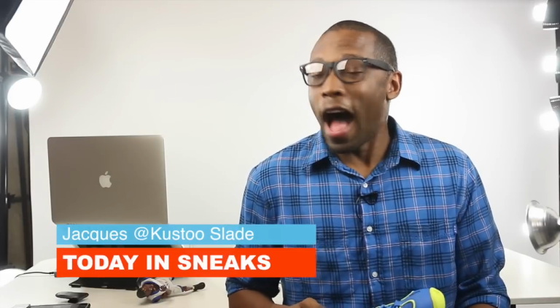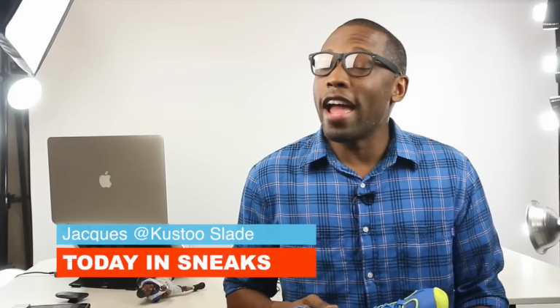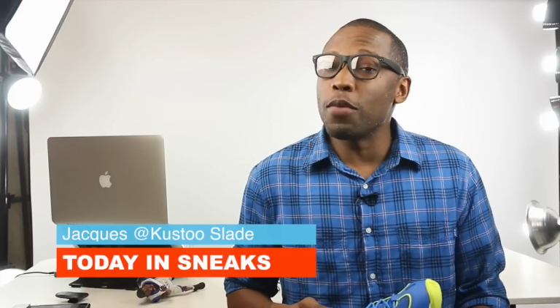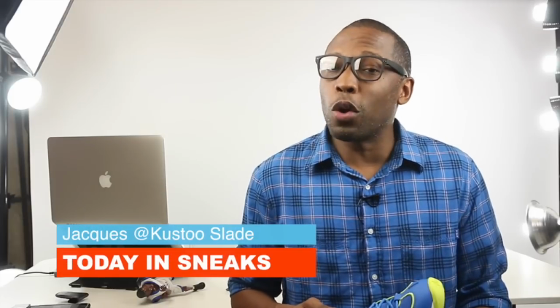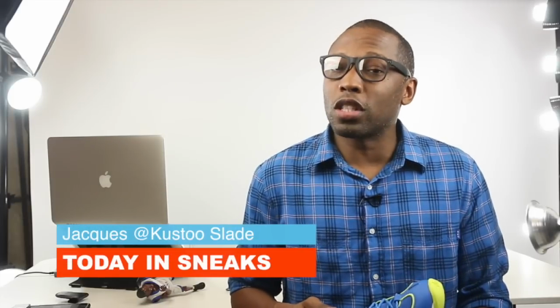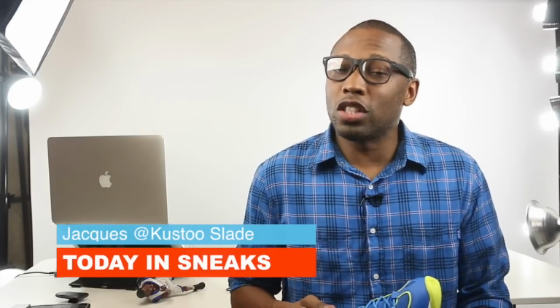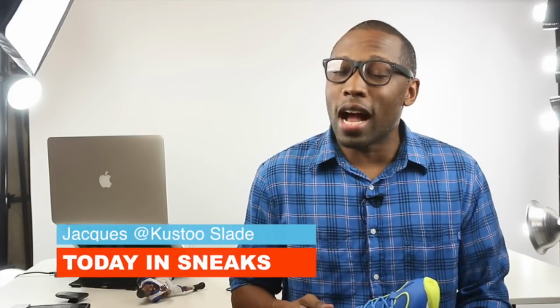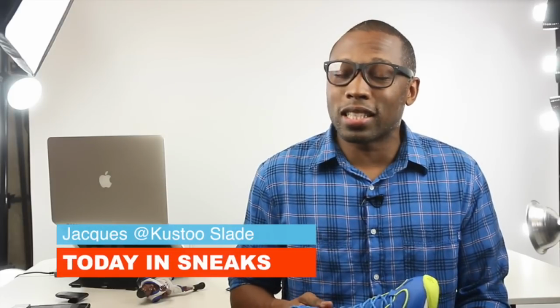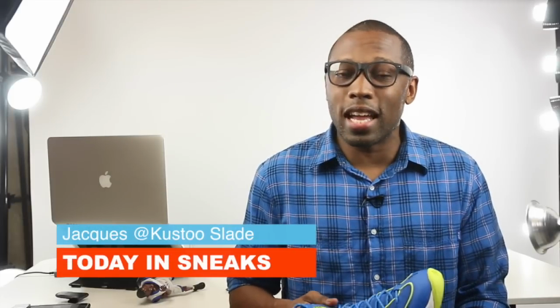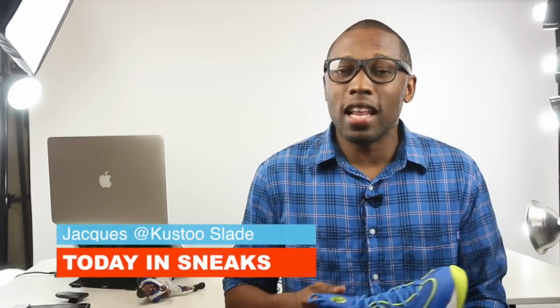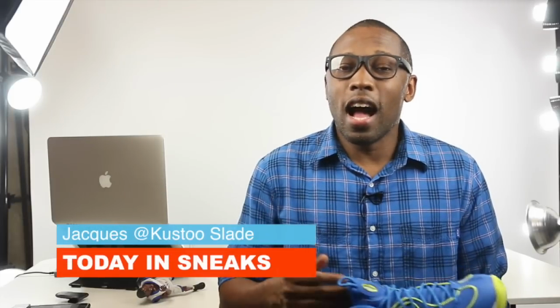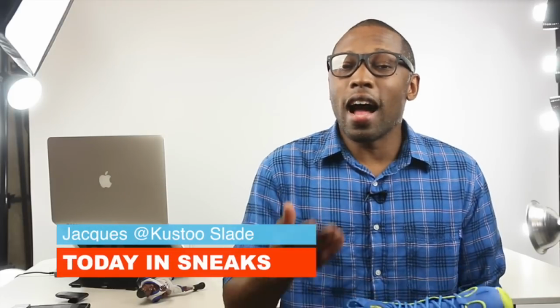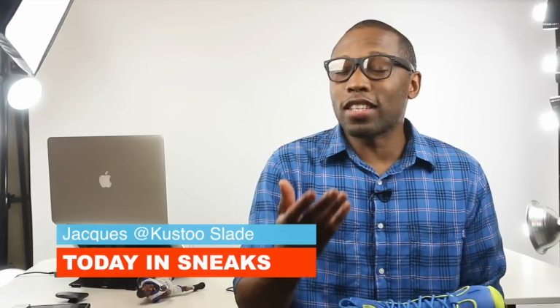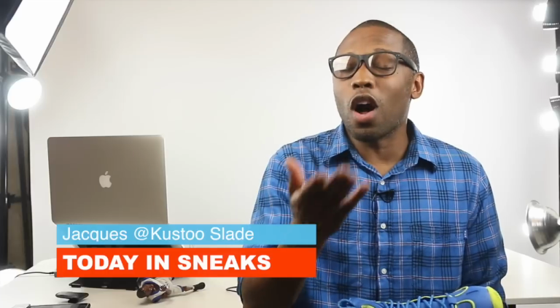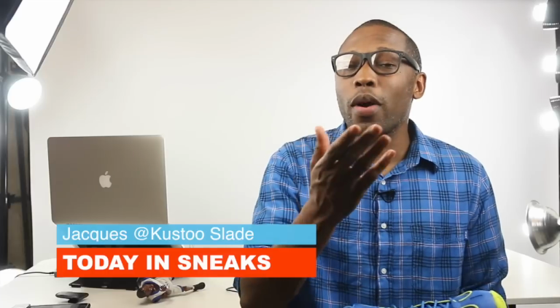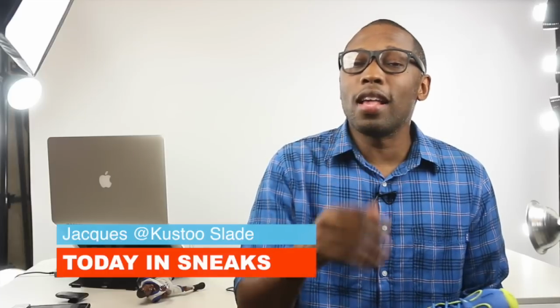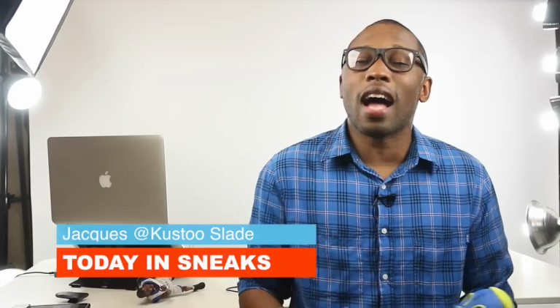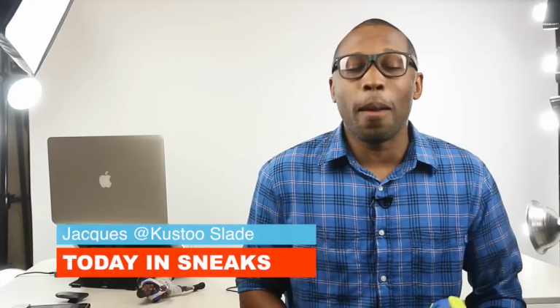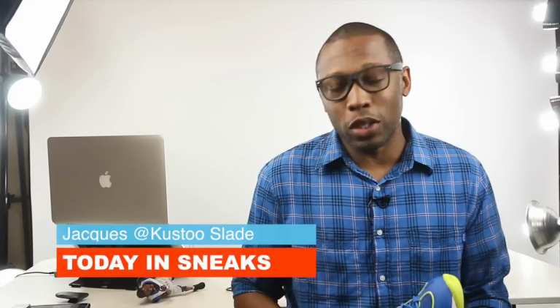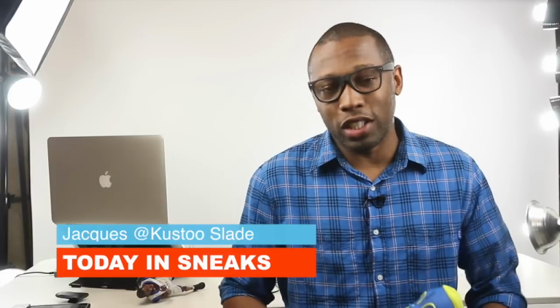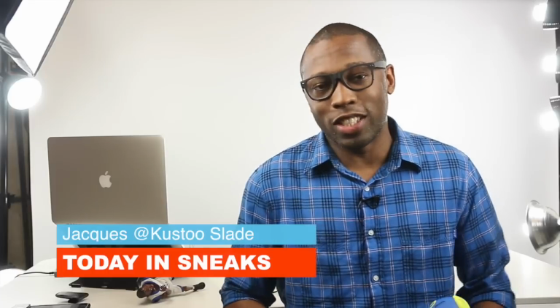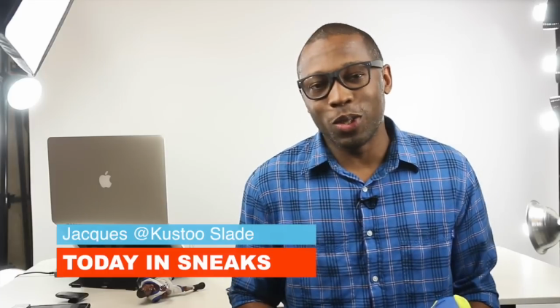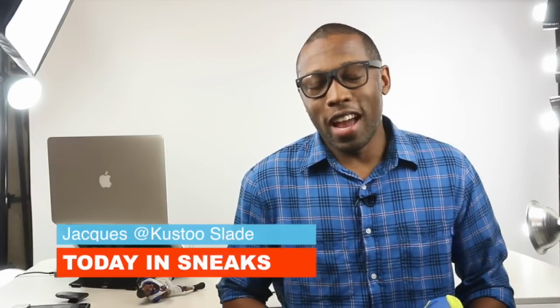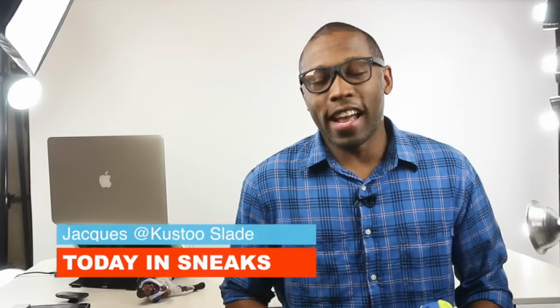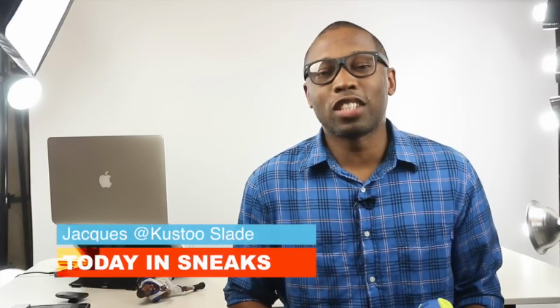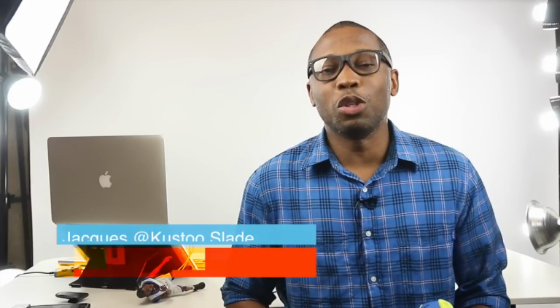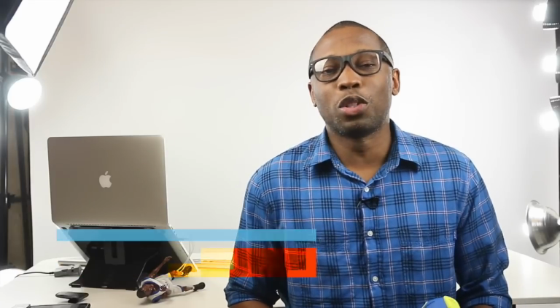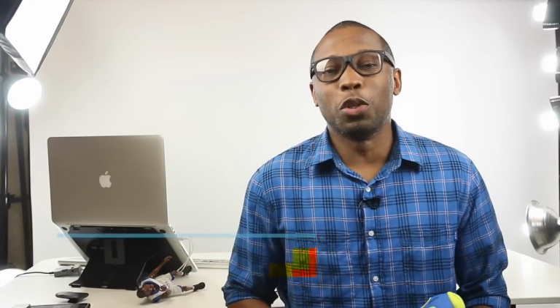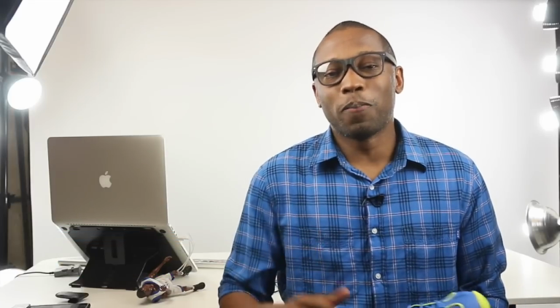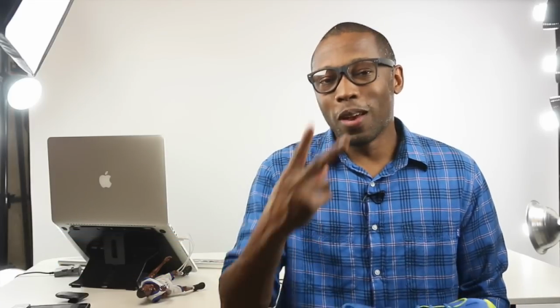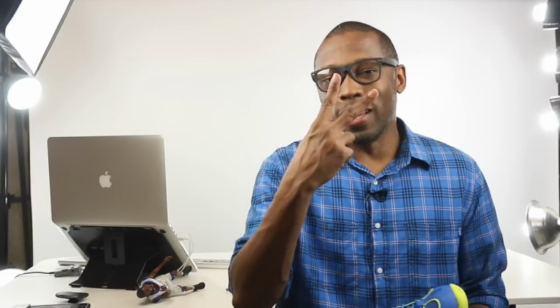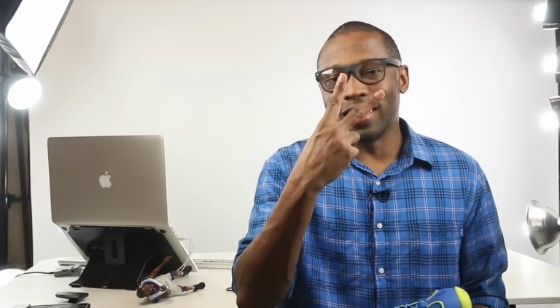I am your host Jacques Slade. As always, I appreciate you and I'll see you soon. Peace.